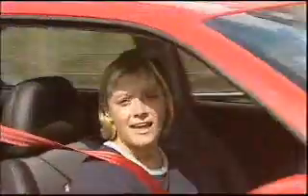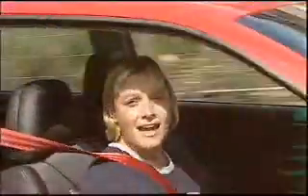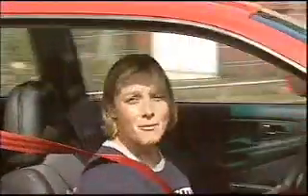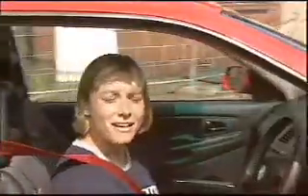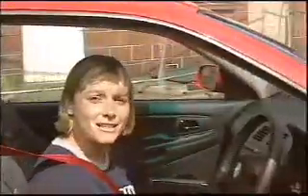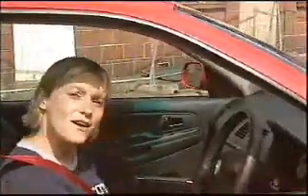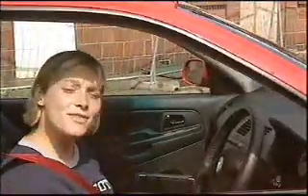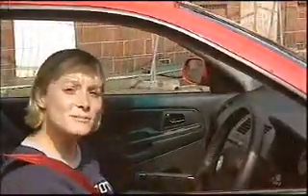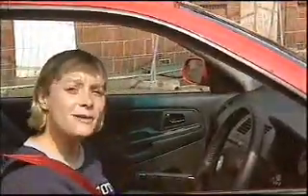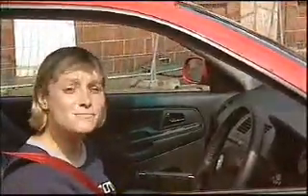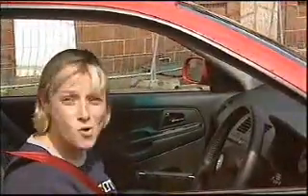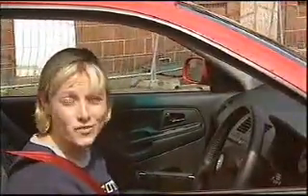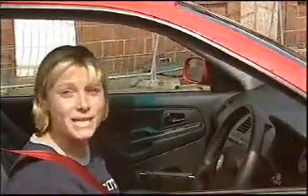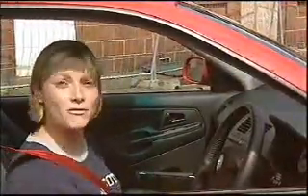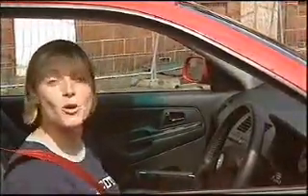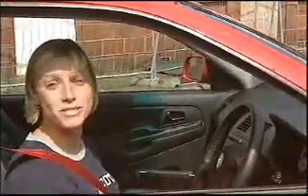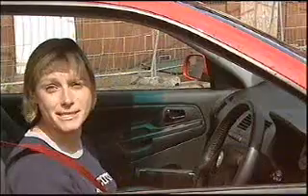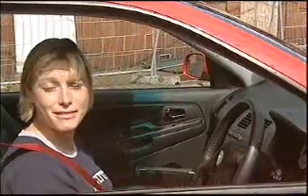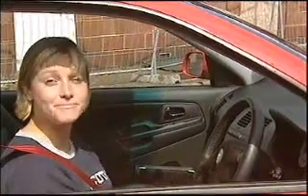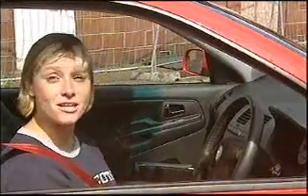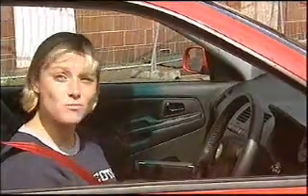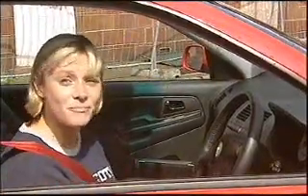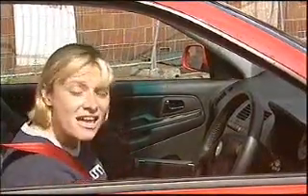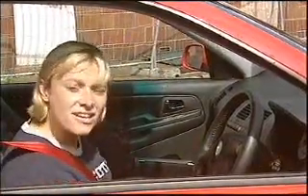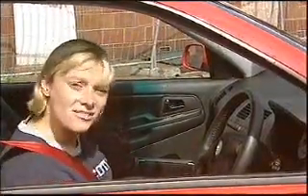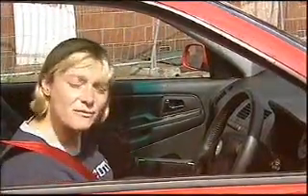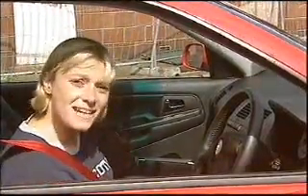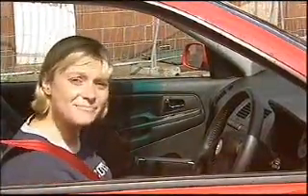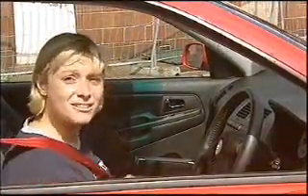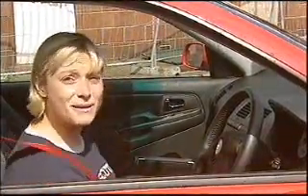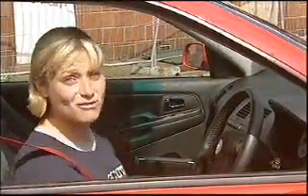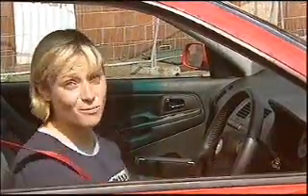However, at £5,000 more than the current hottest Ibiza, the Cupra, you can't help feeling you're being robbed.